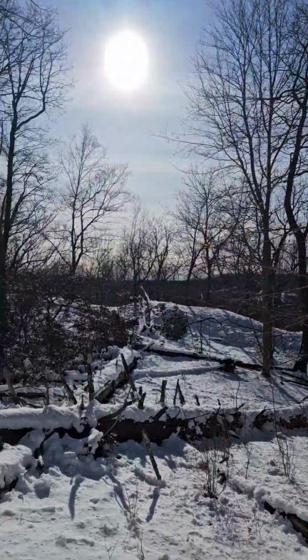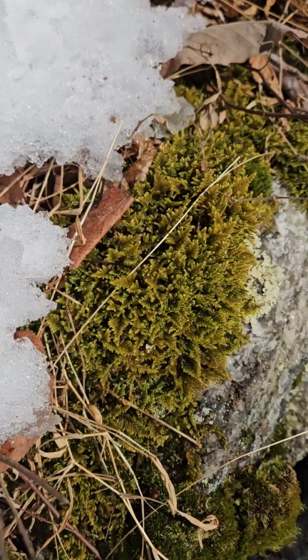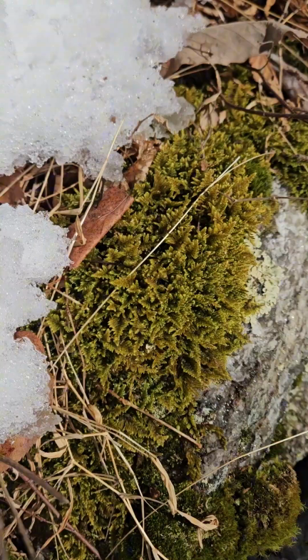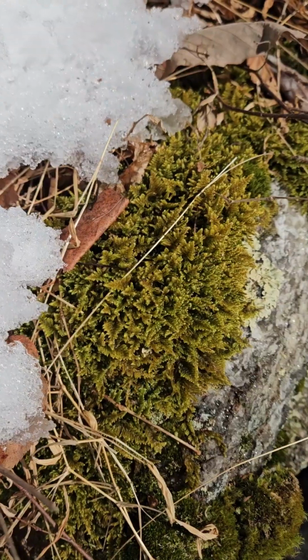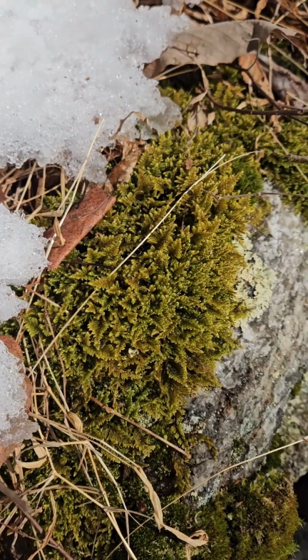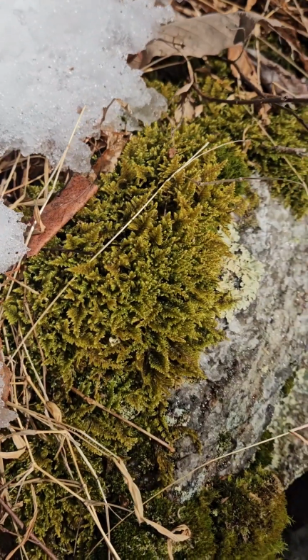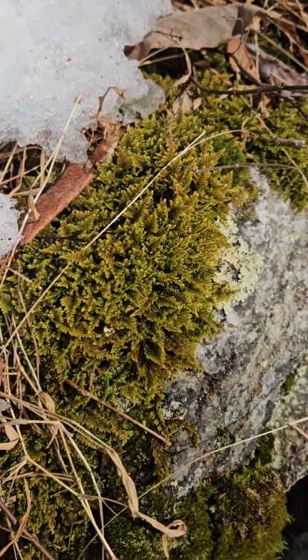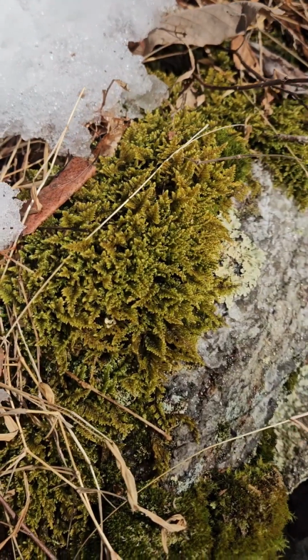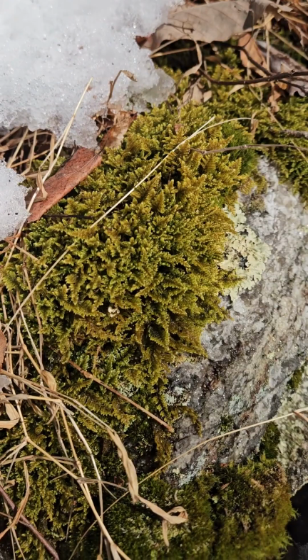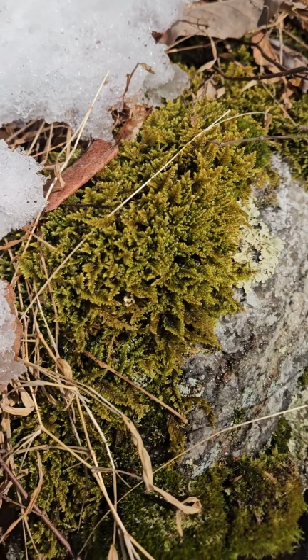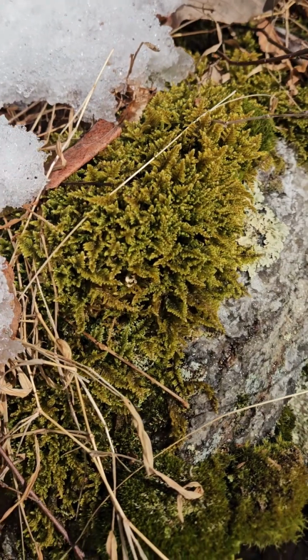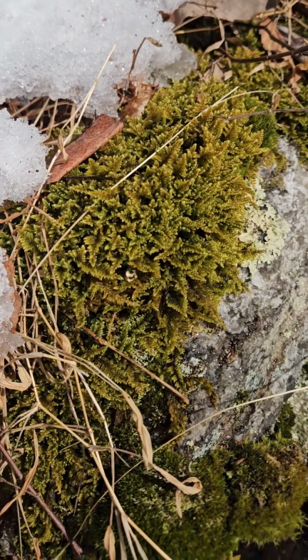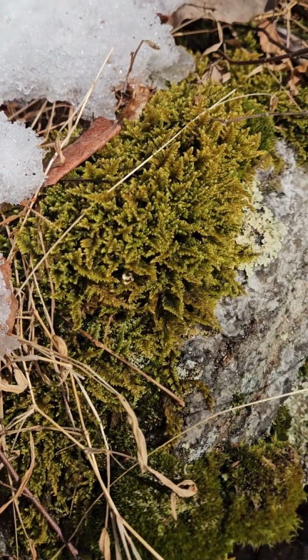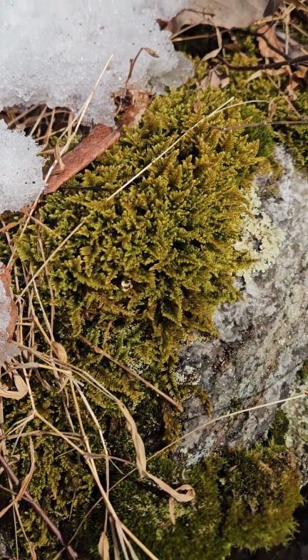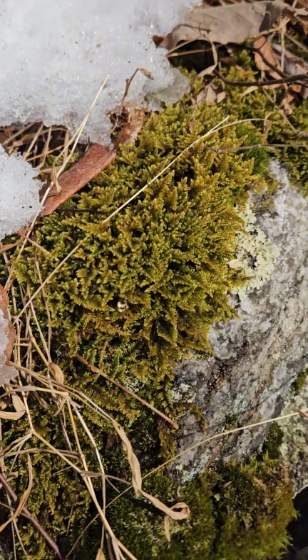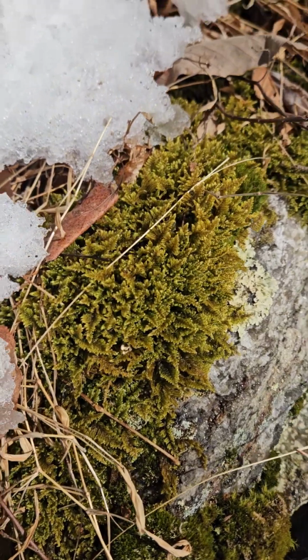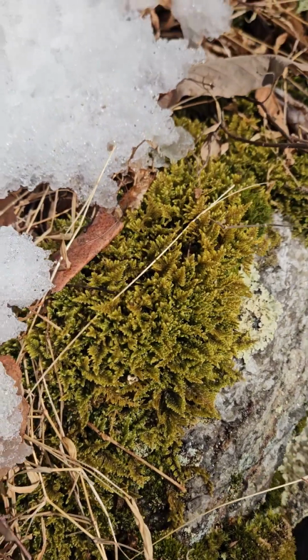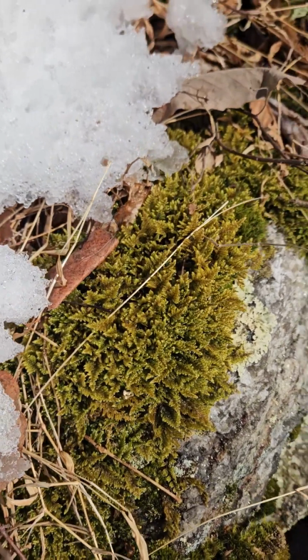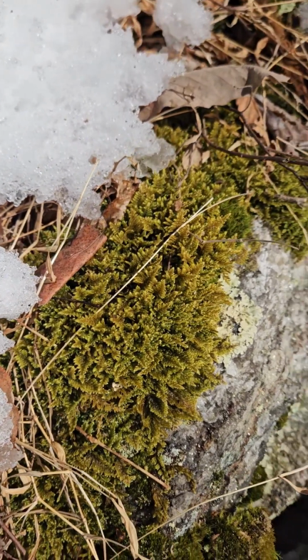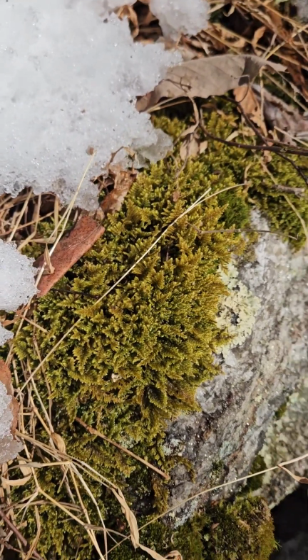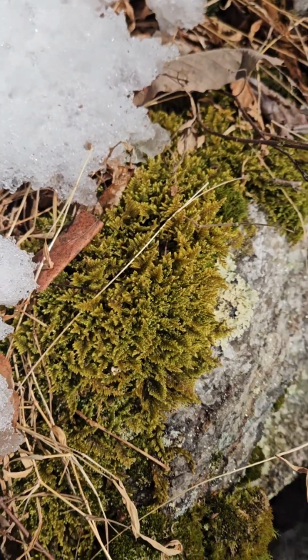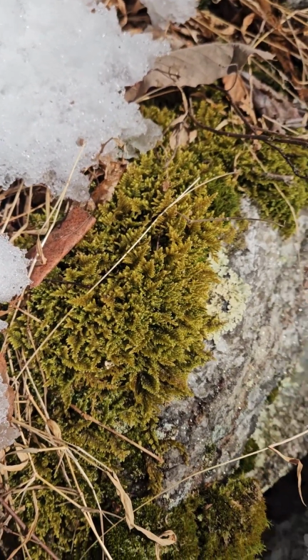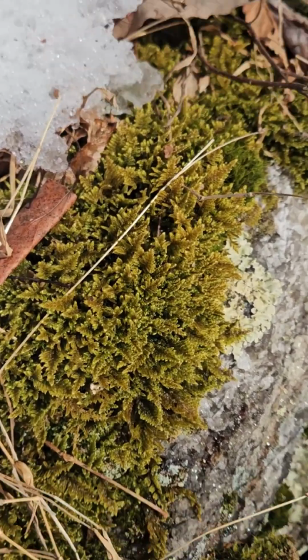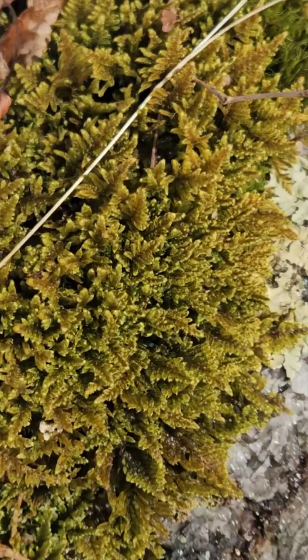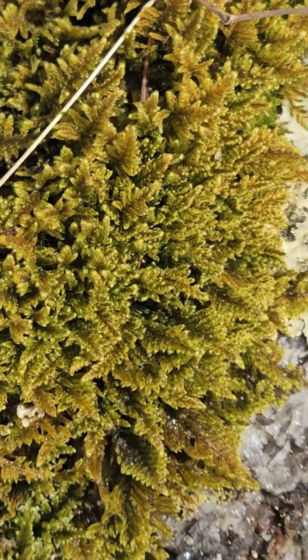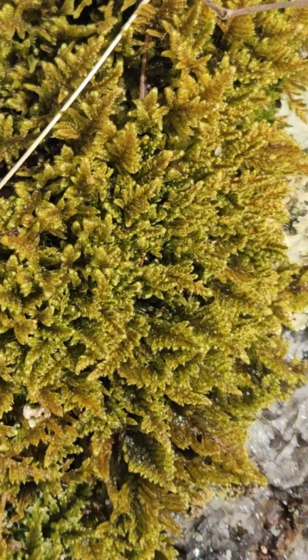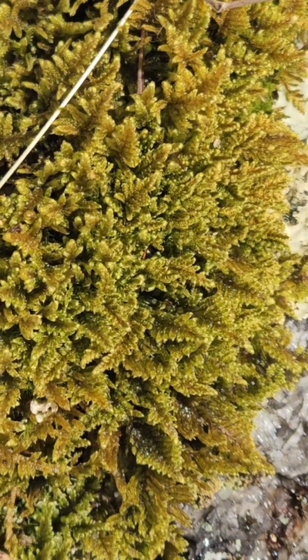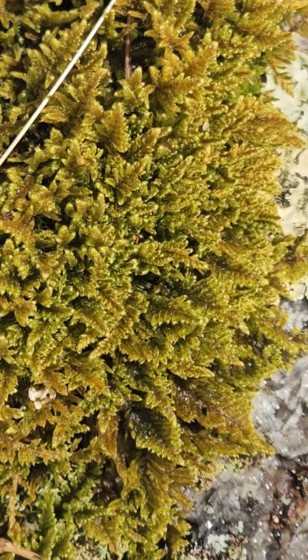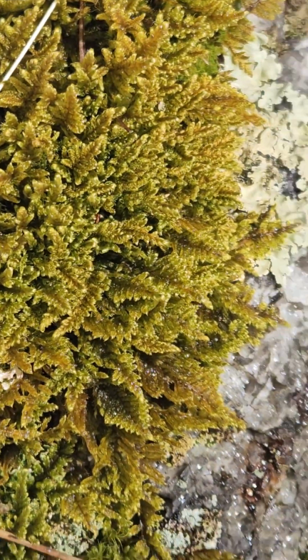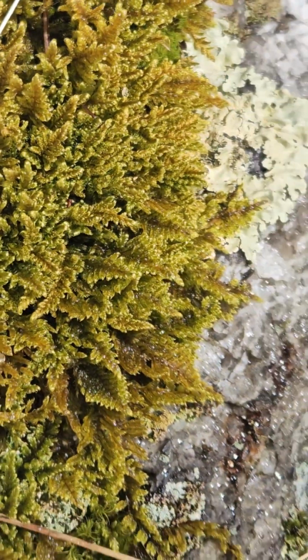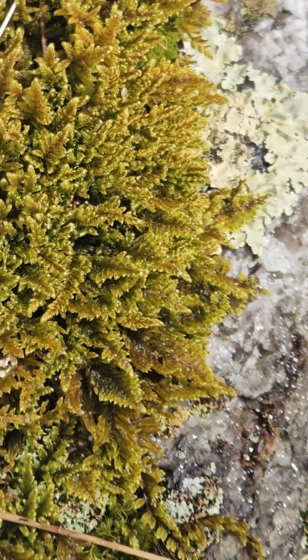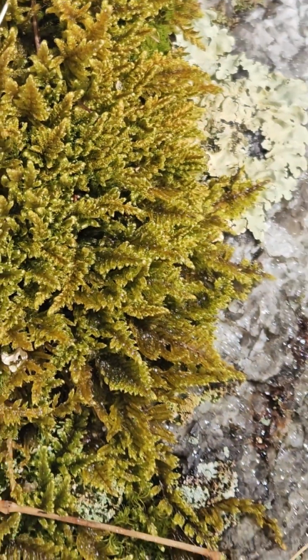Here we have a beautiful Callicladium haldanianum, another very common moss in this region.